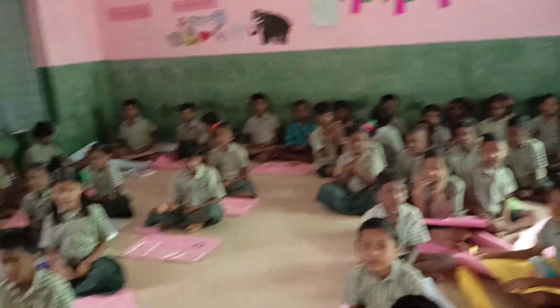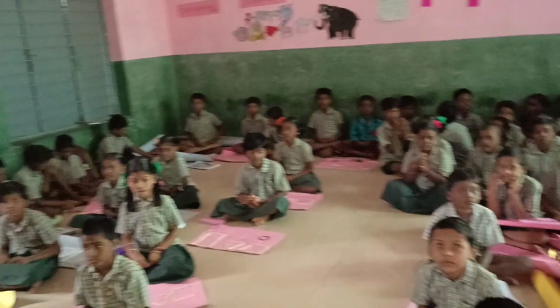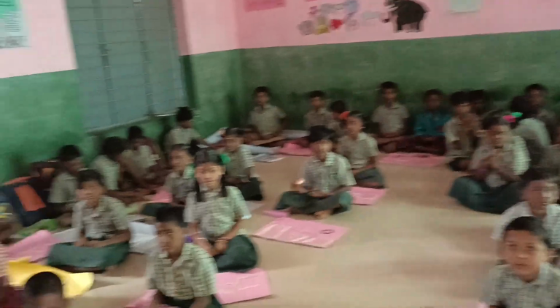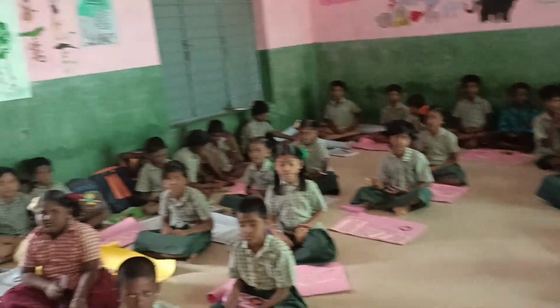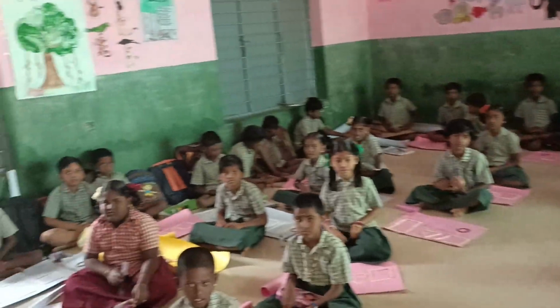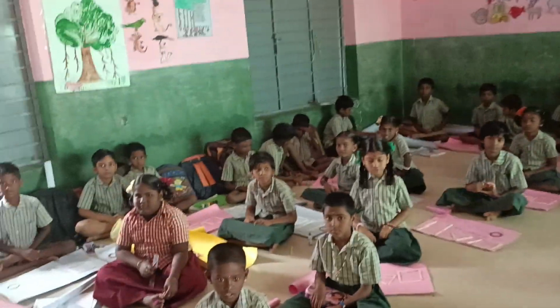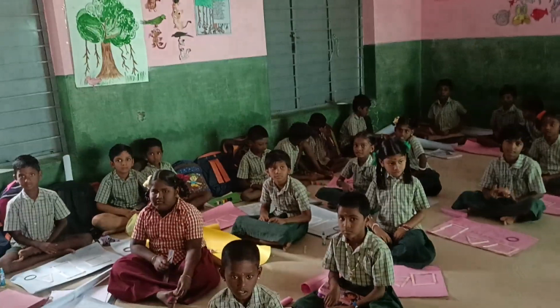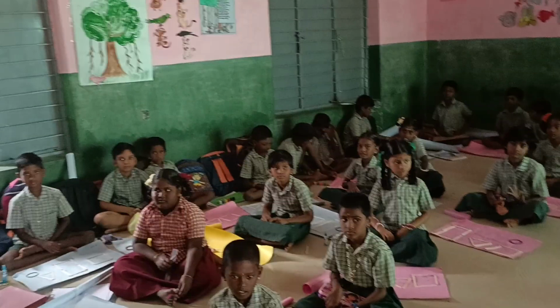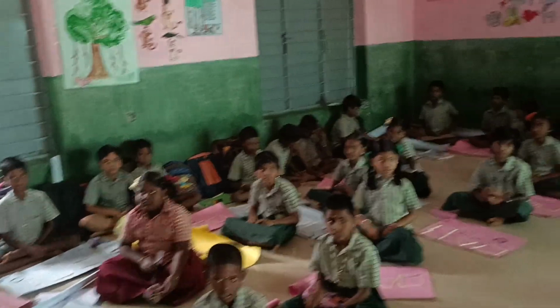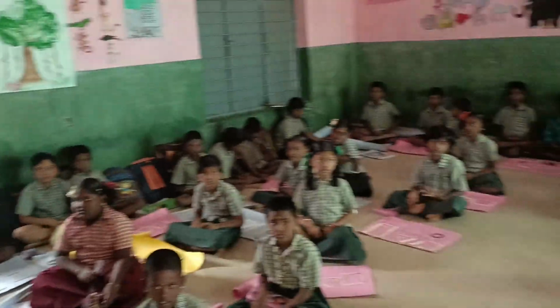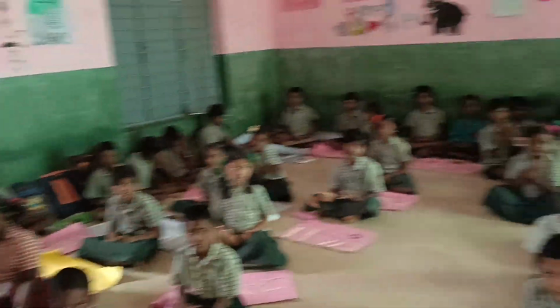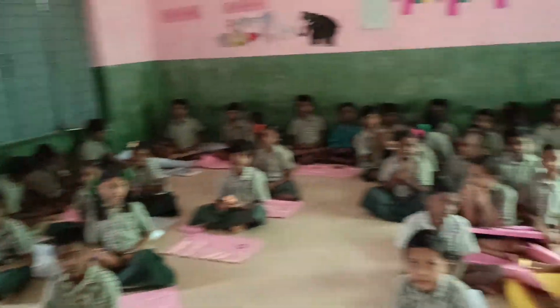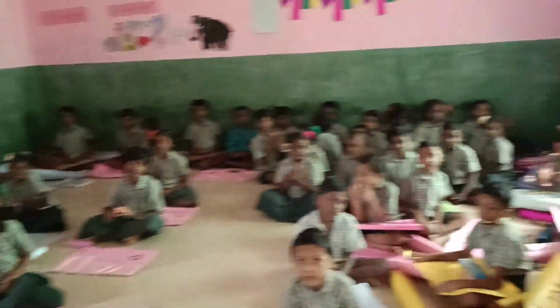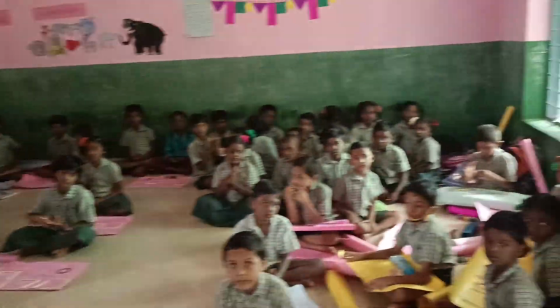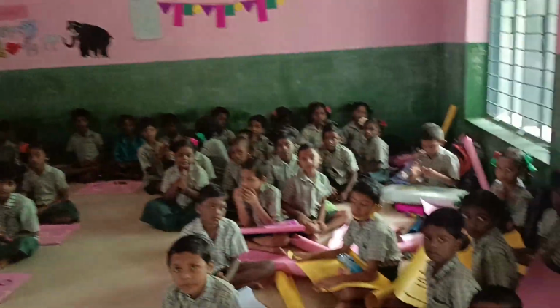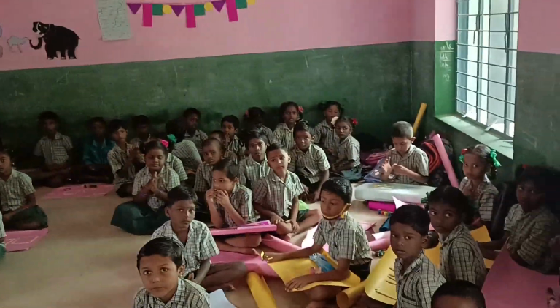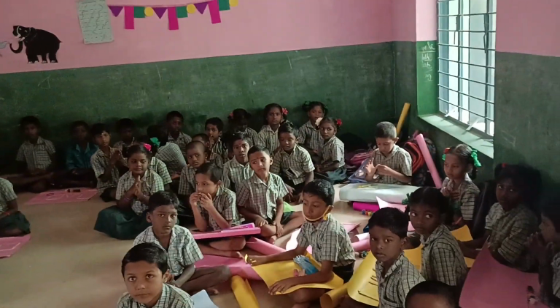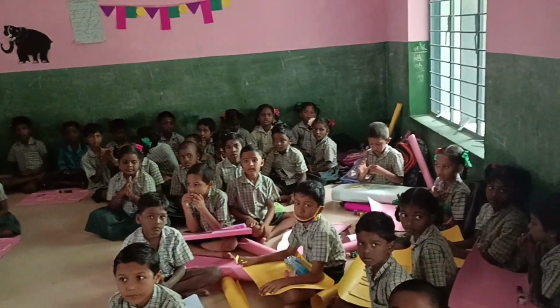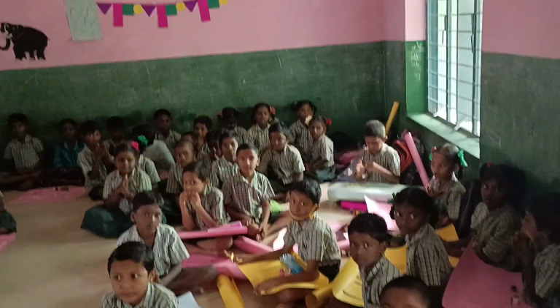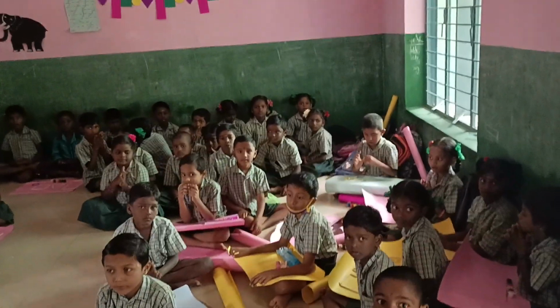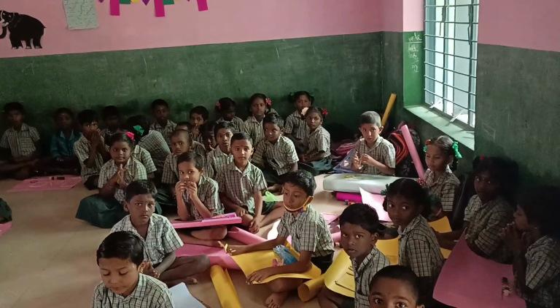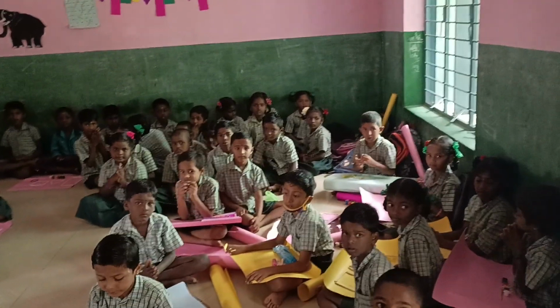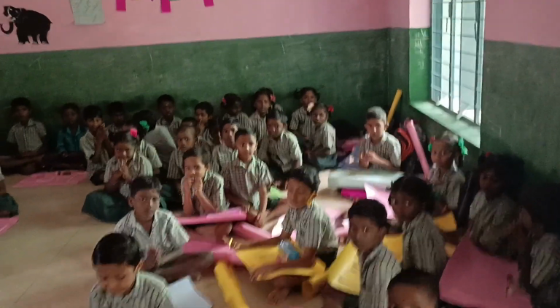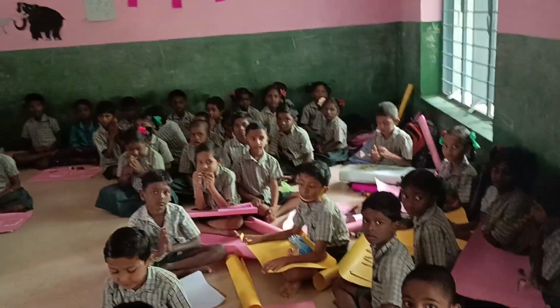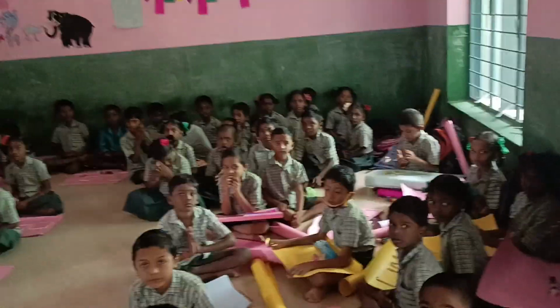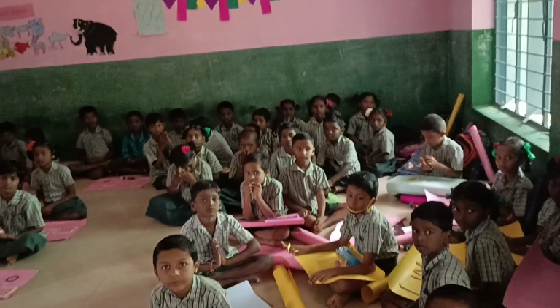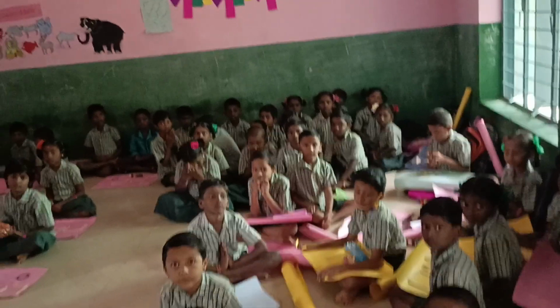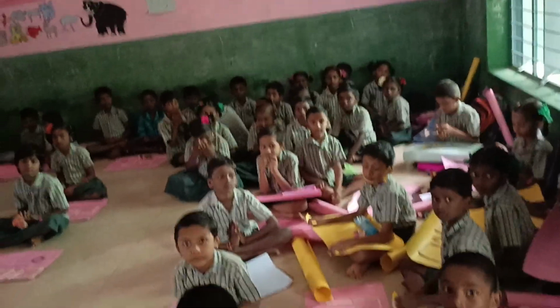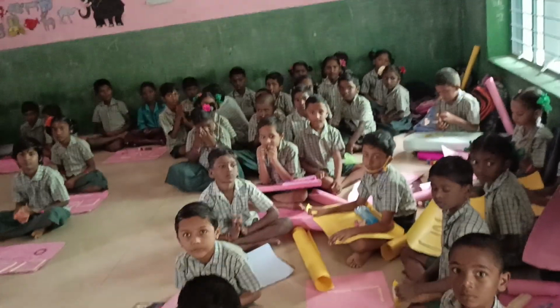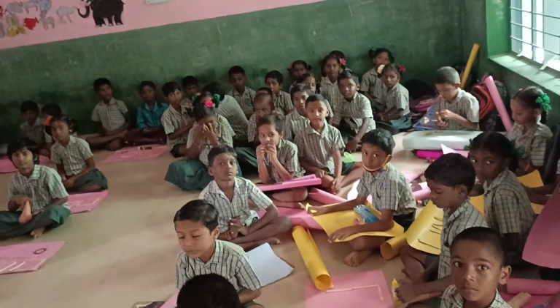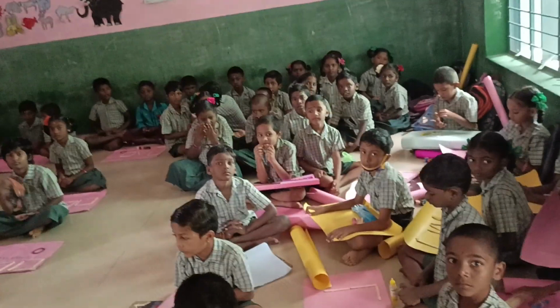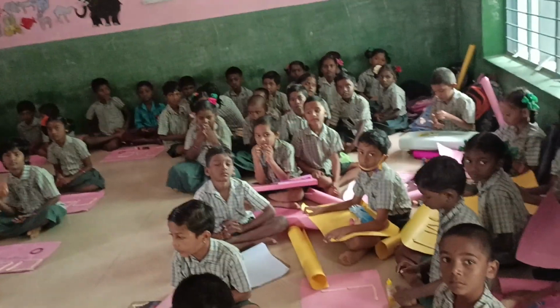Now we are going to maths activity. First one — motivation.